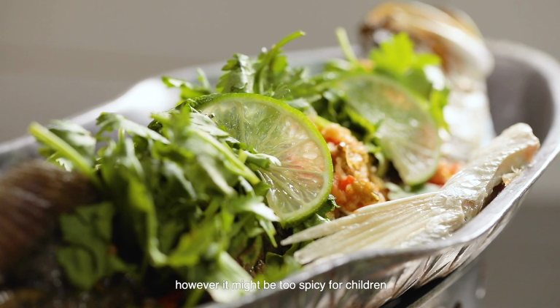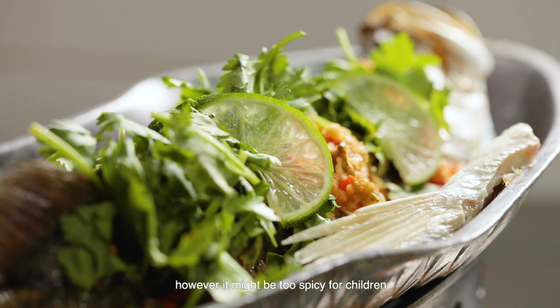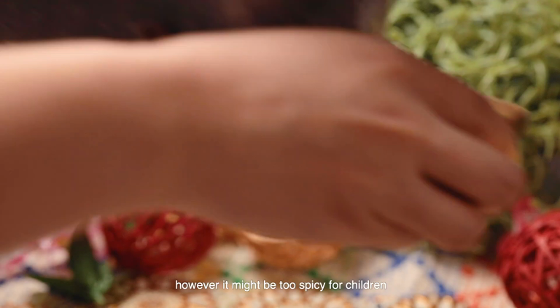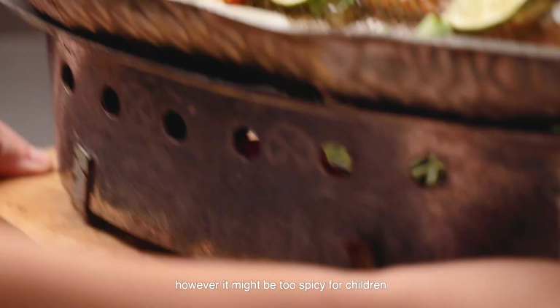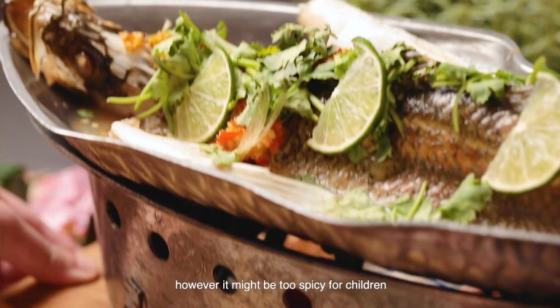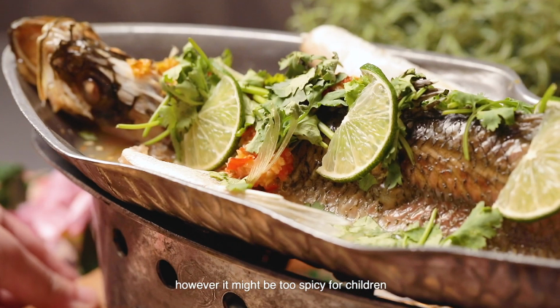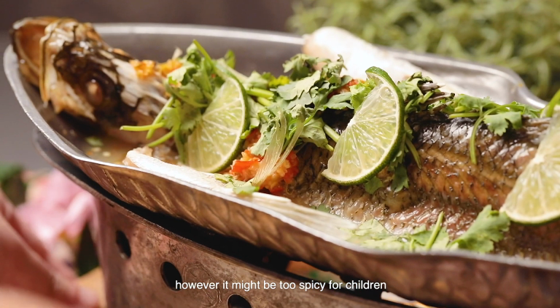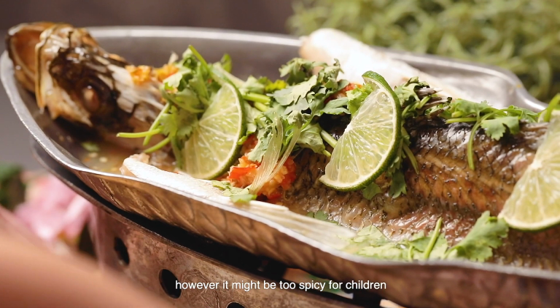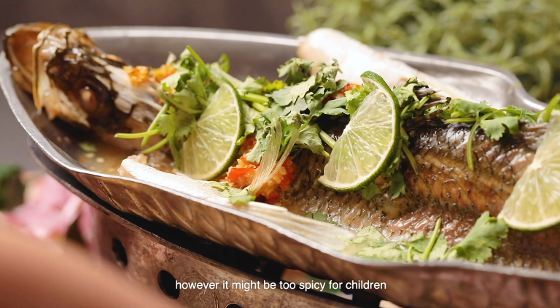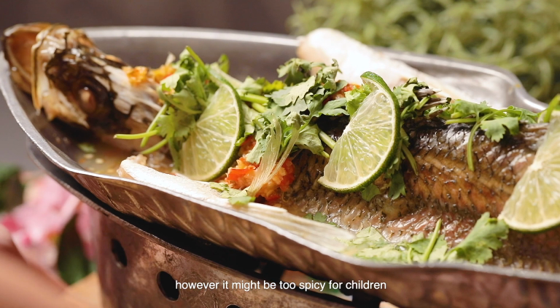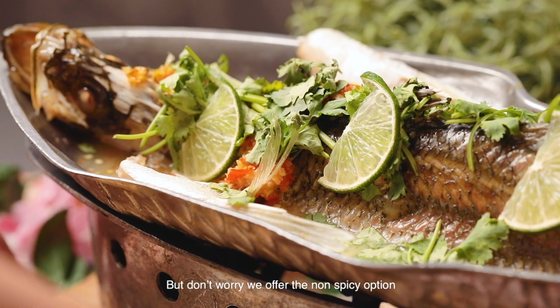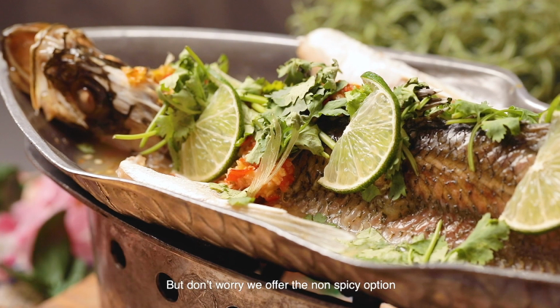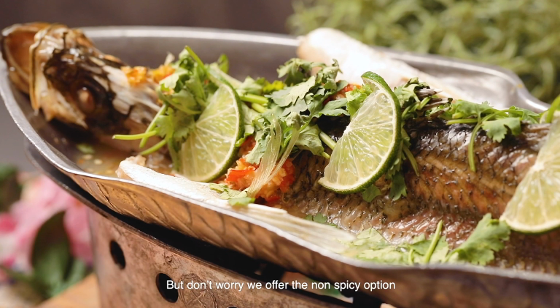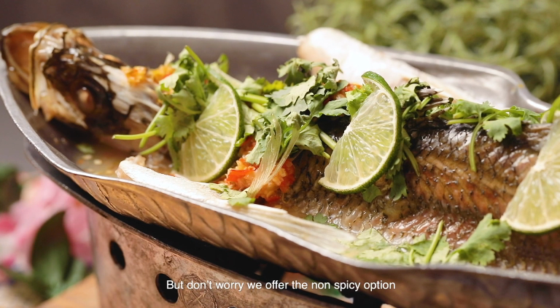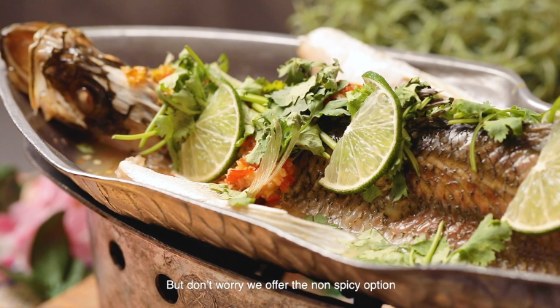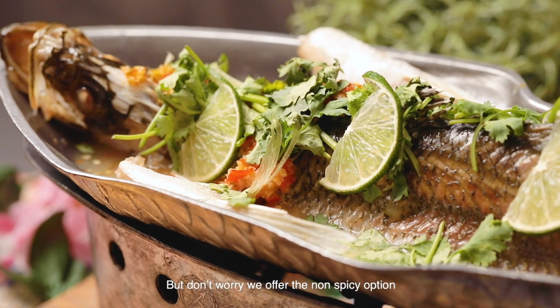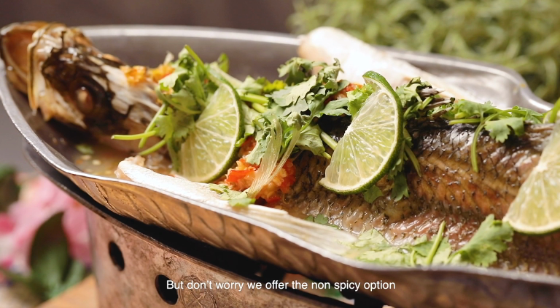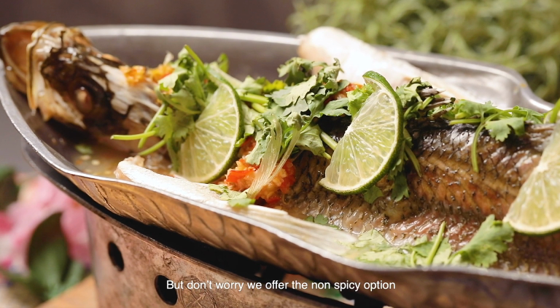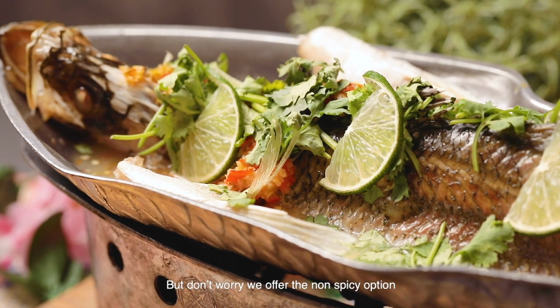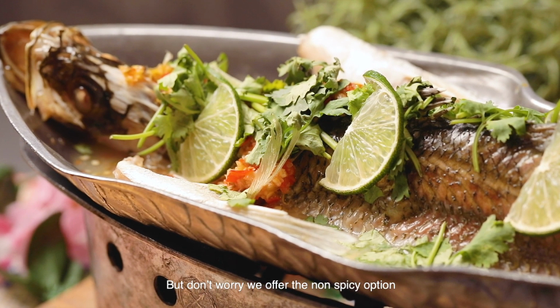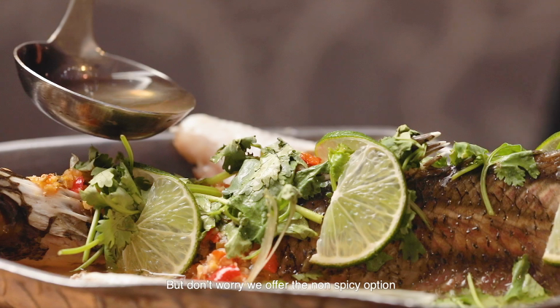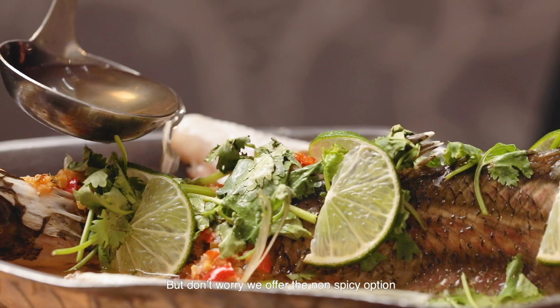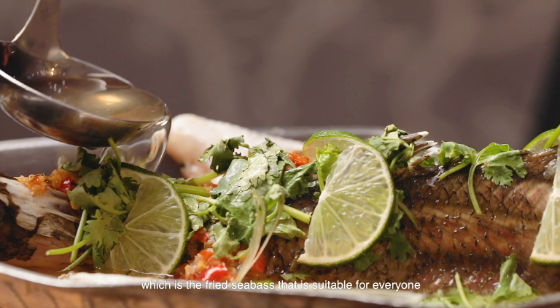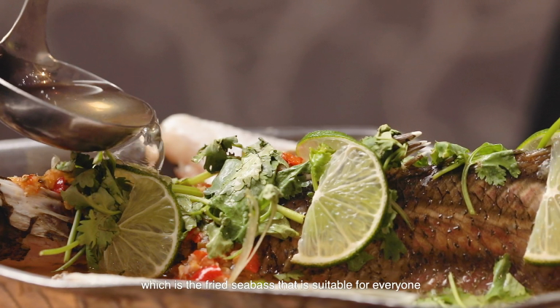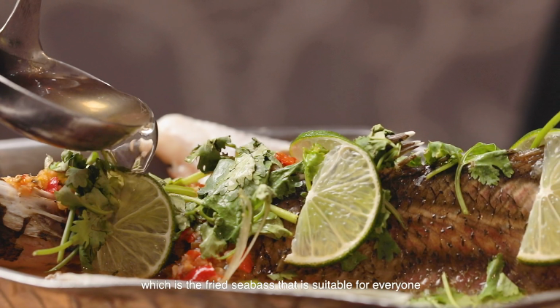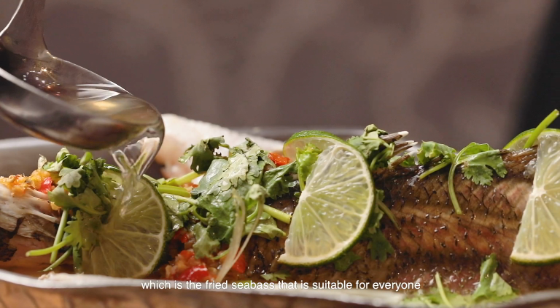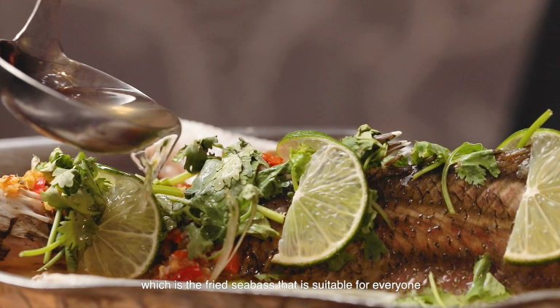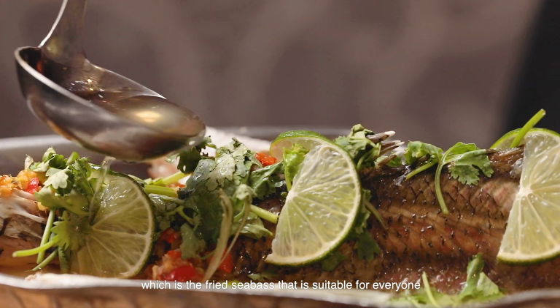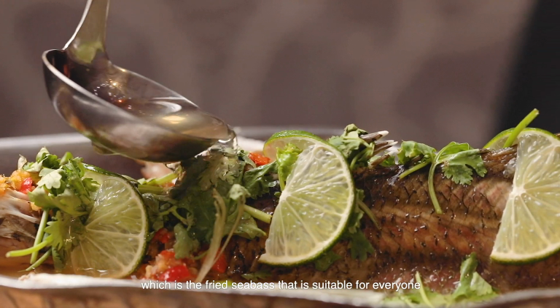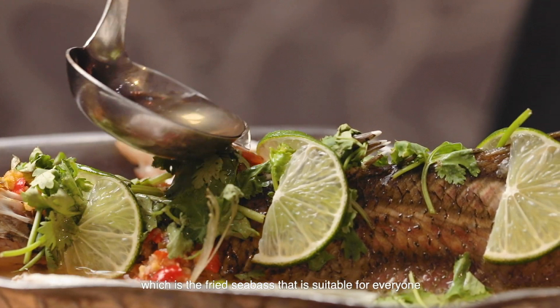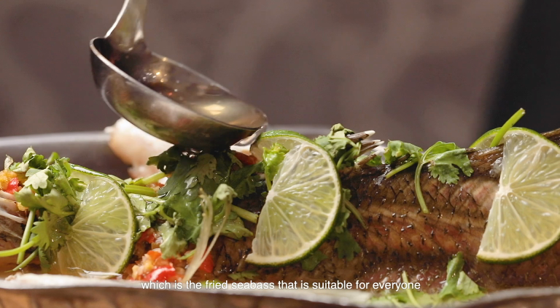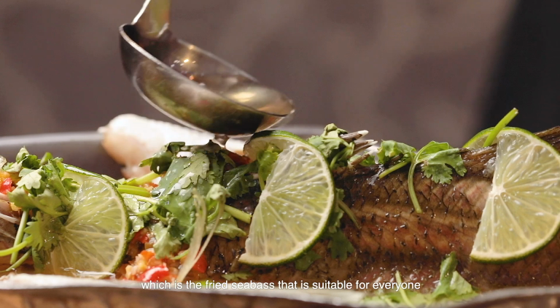However, it might be too spicy for children, but not to worry — we offer the non-spicy option, which is the fried sea bass that is suitable for everyone.